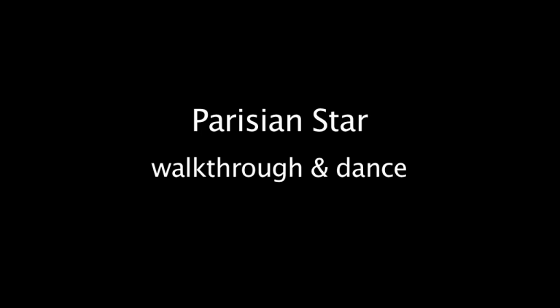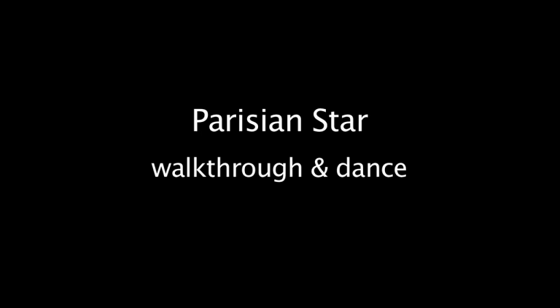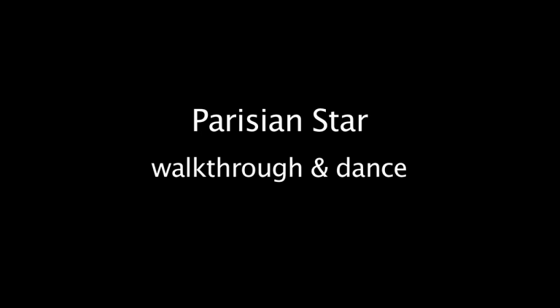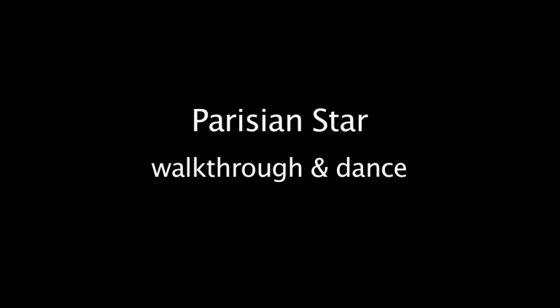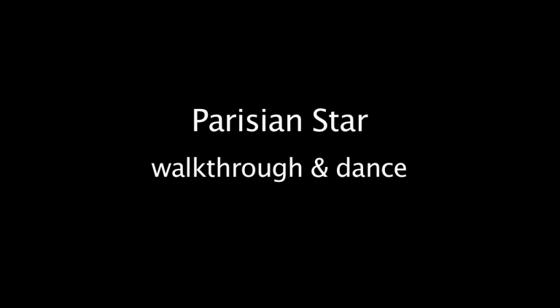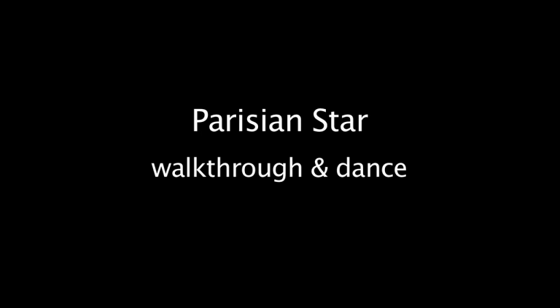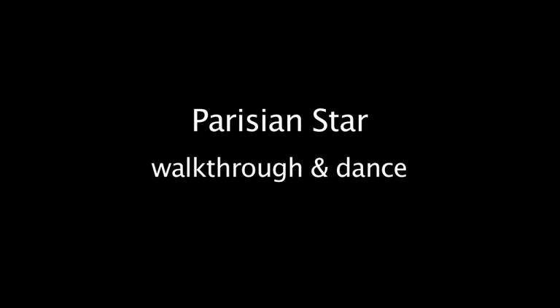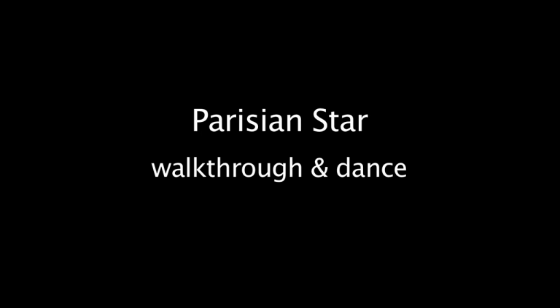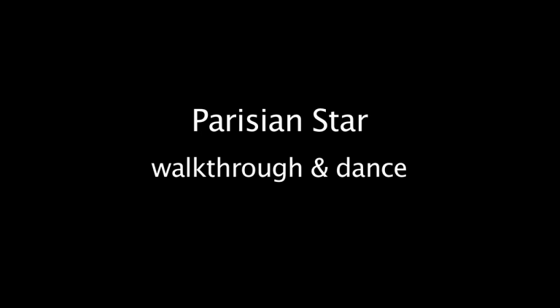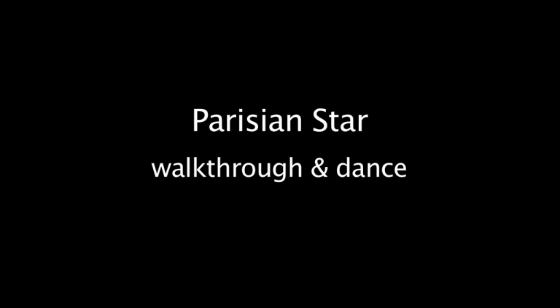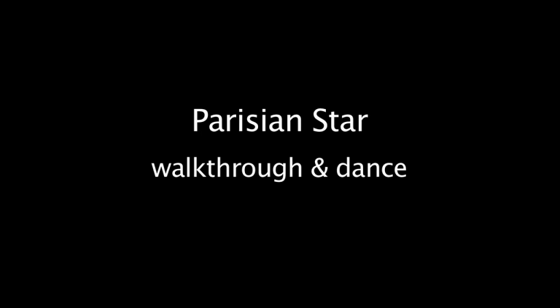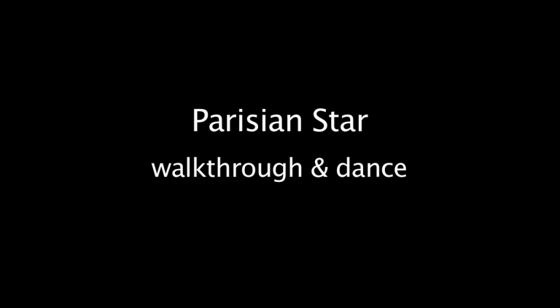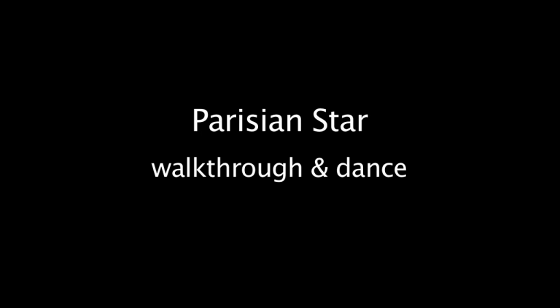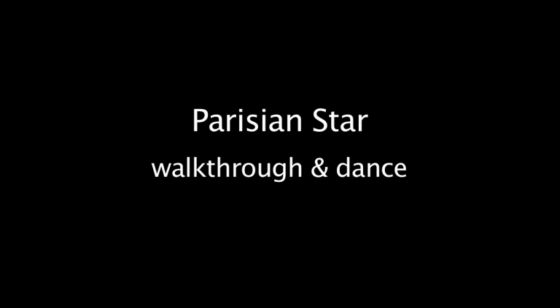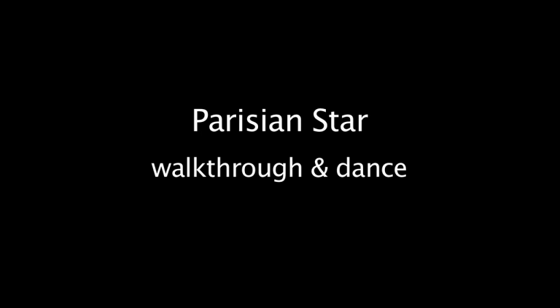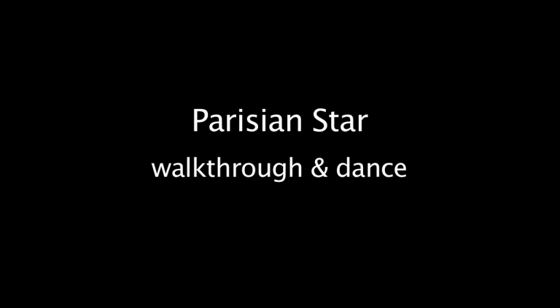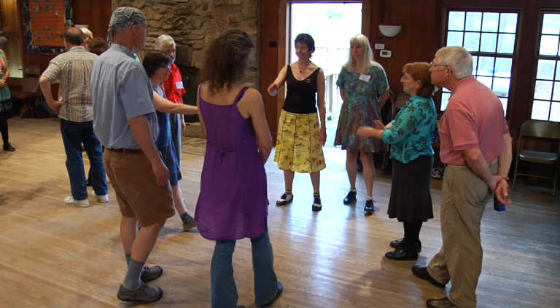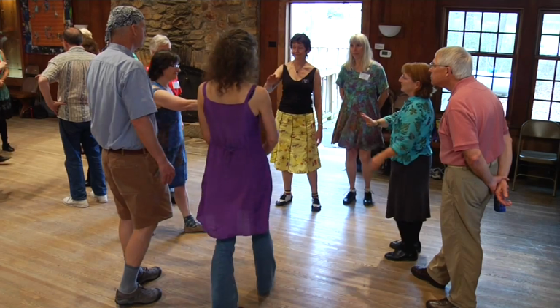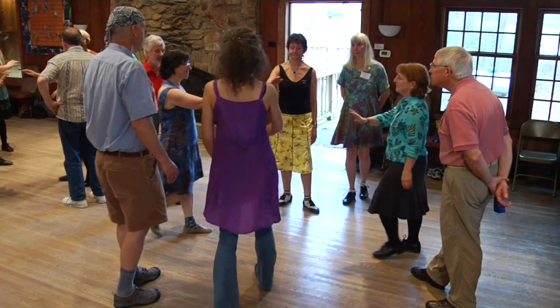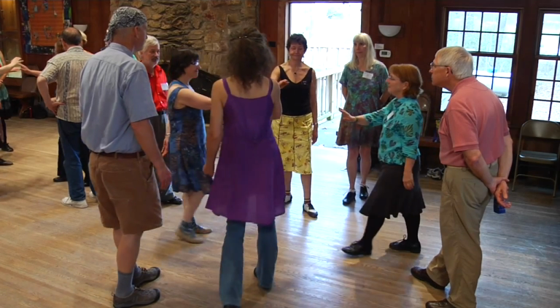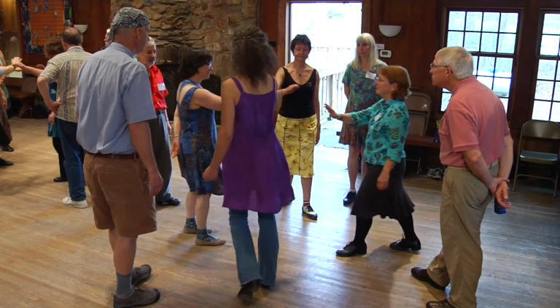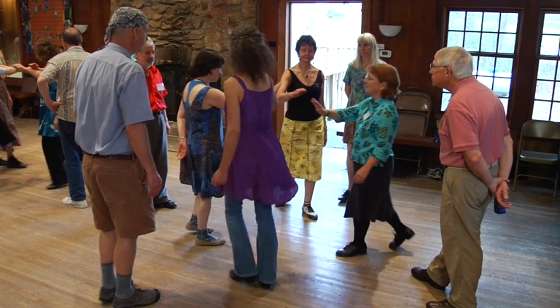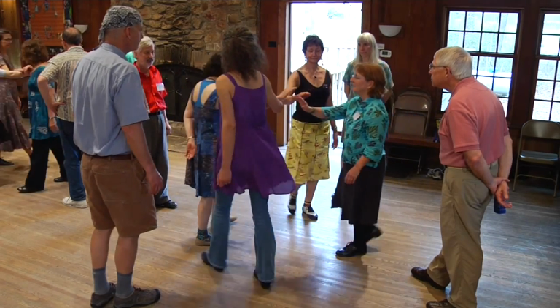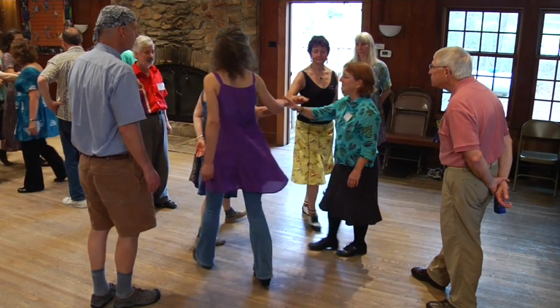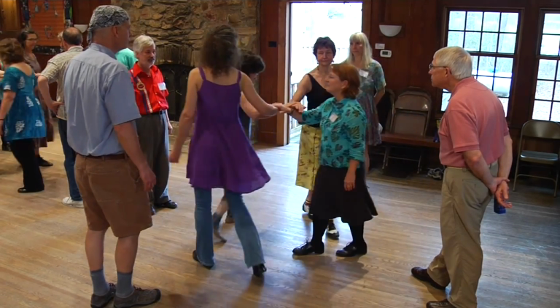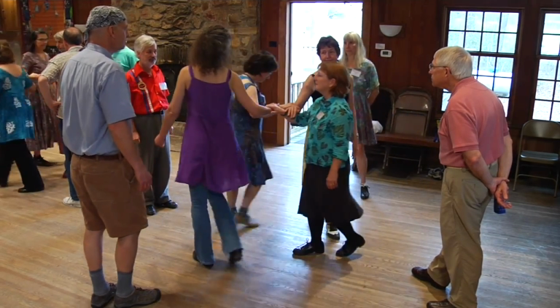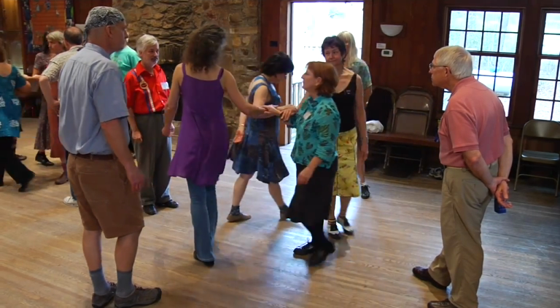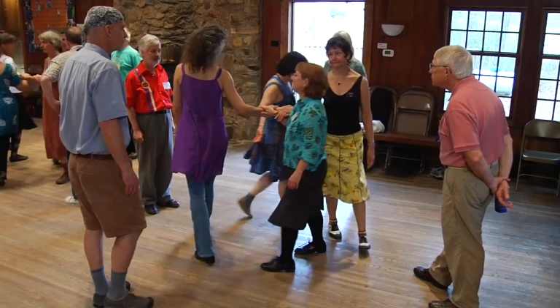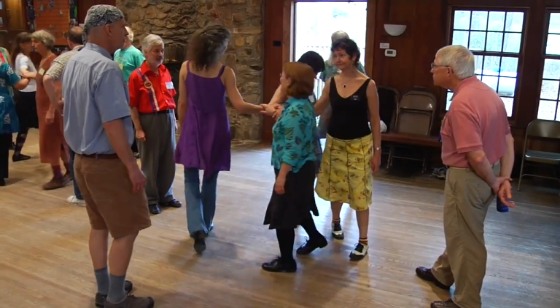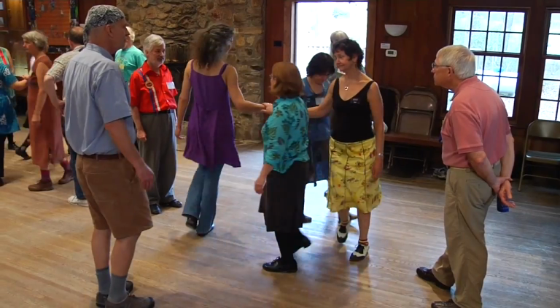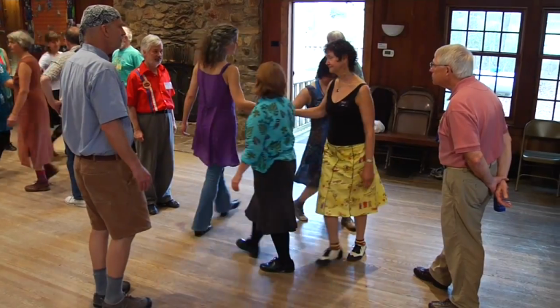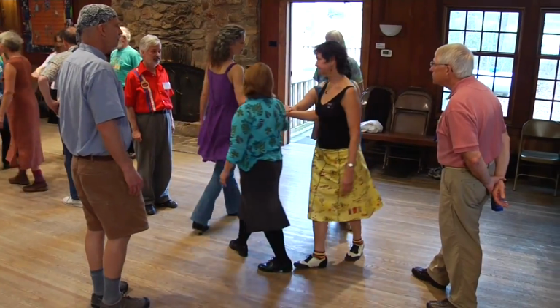Four ladies, make a right hand star, go all the way around. It's not a chain, just go all the way around.